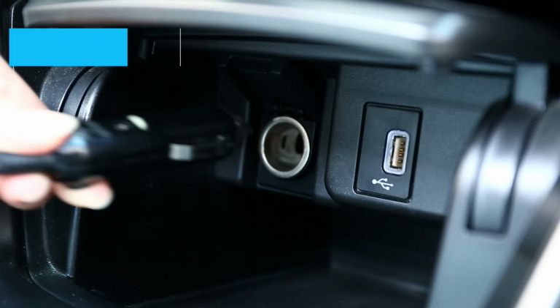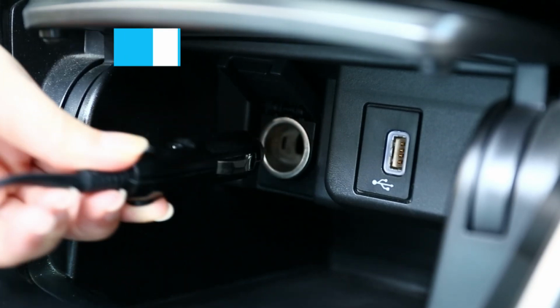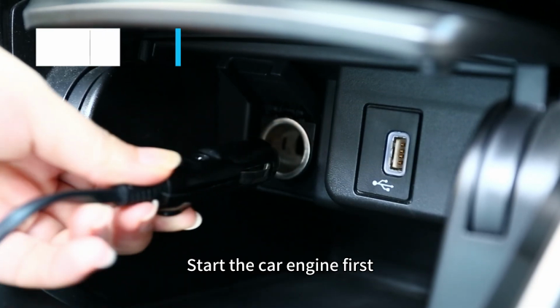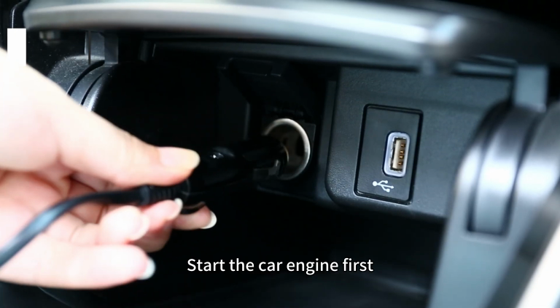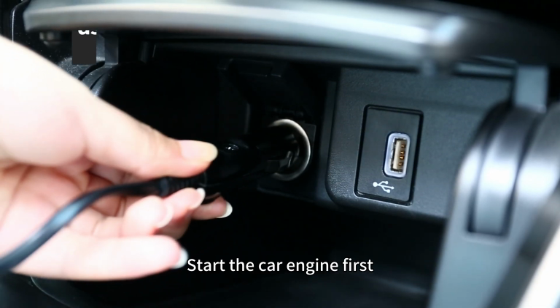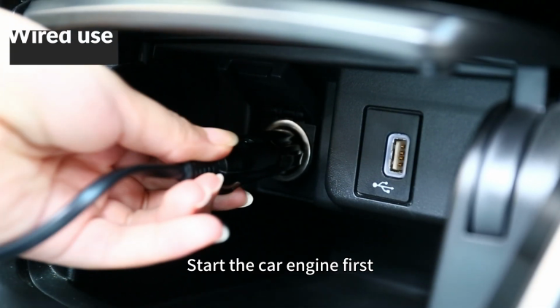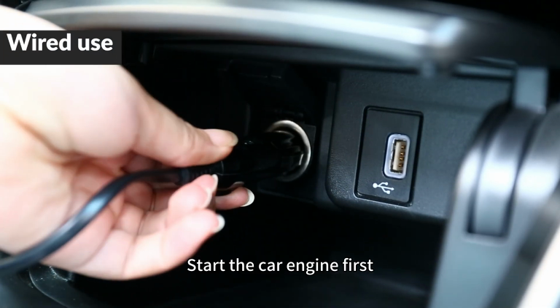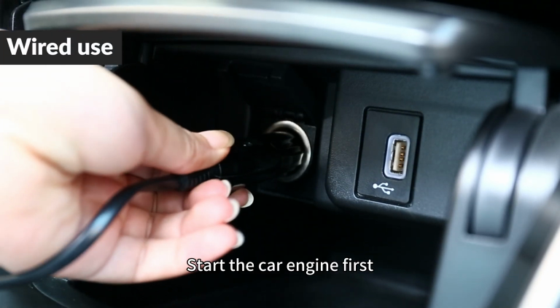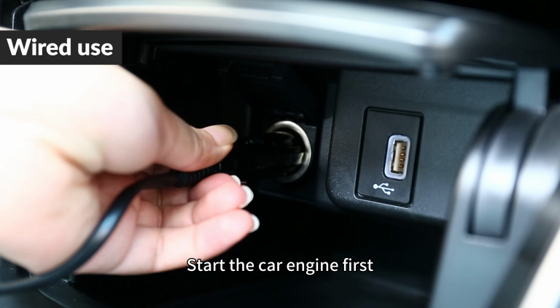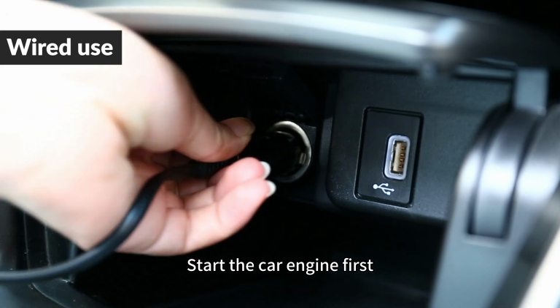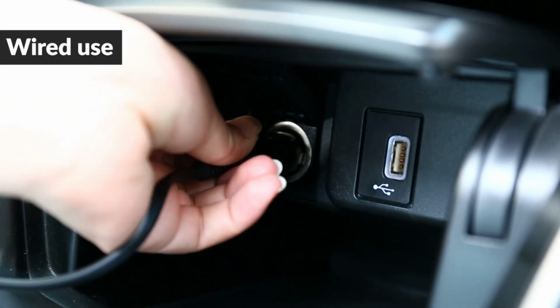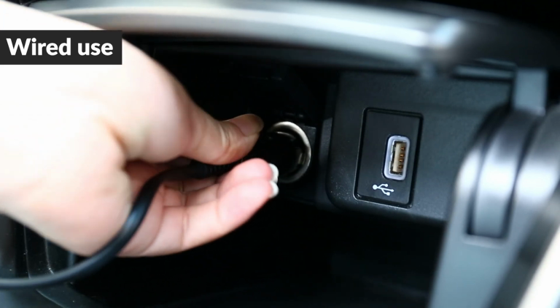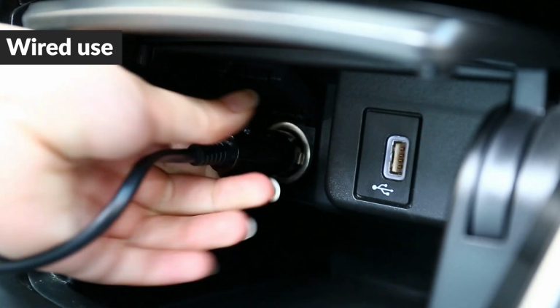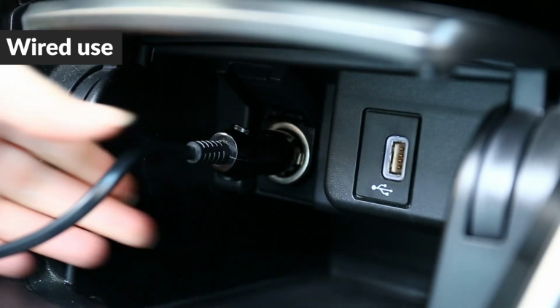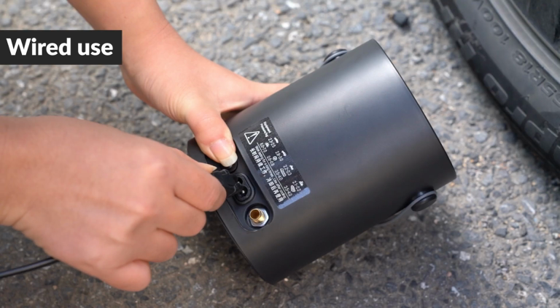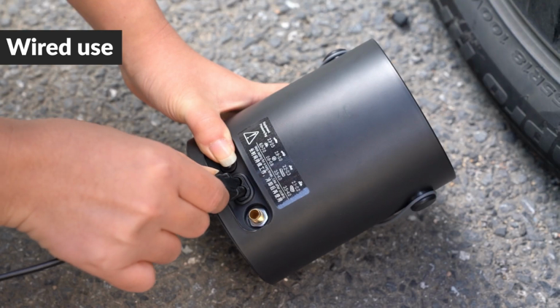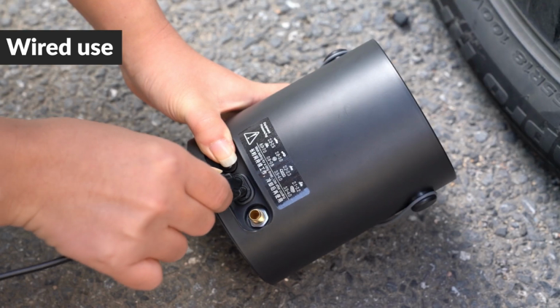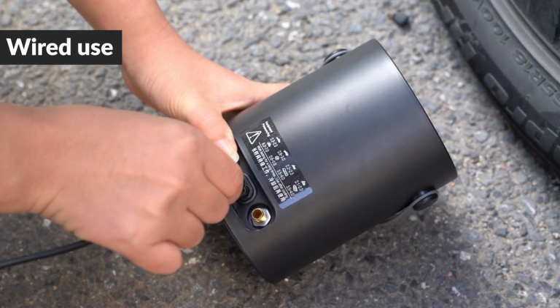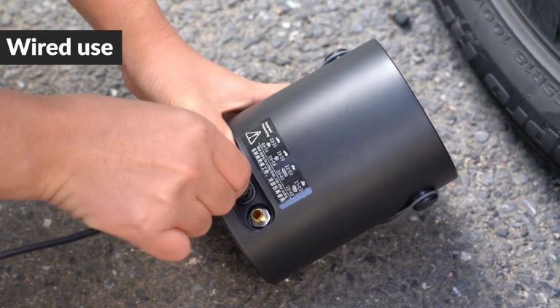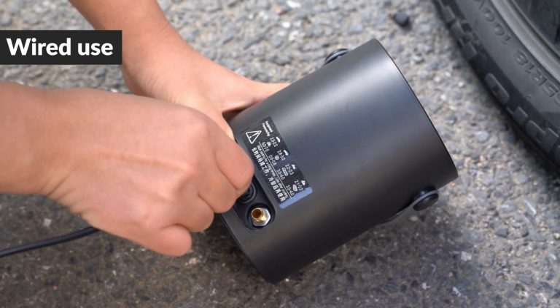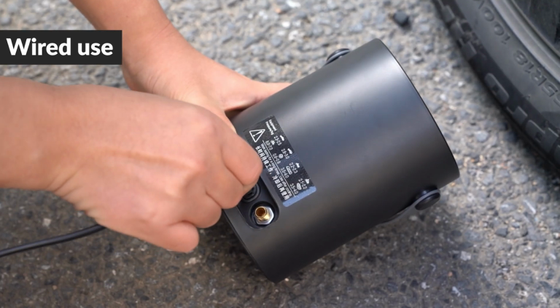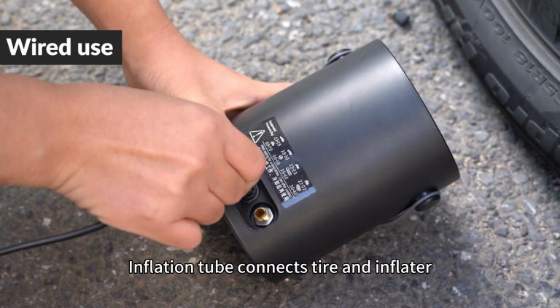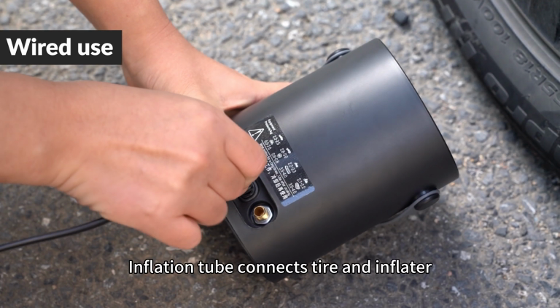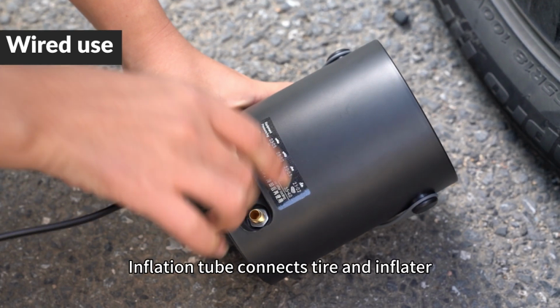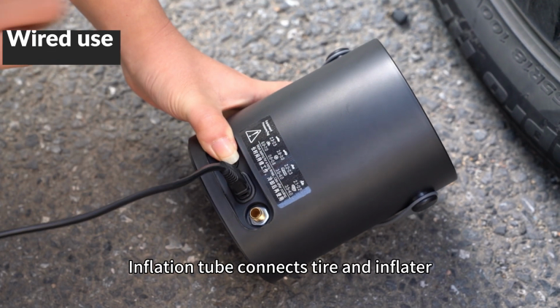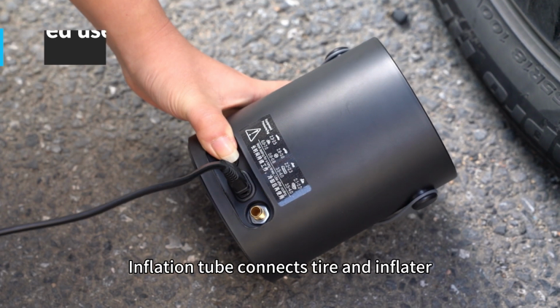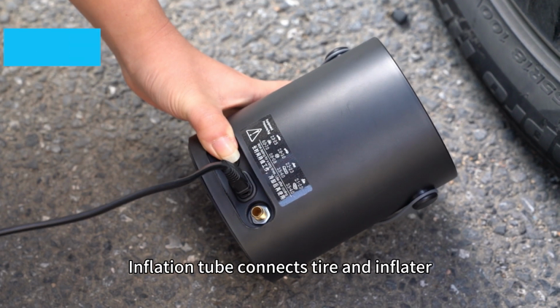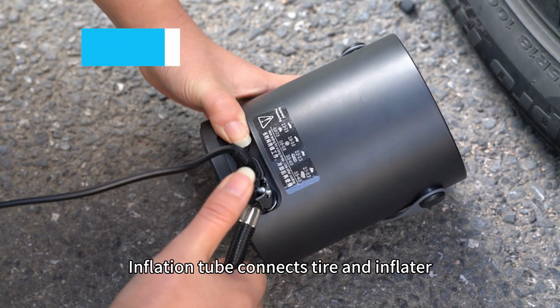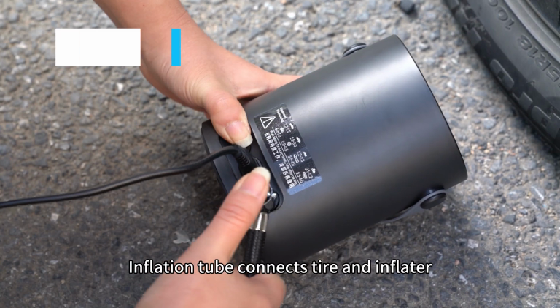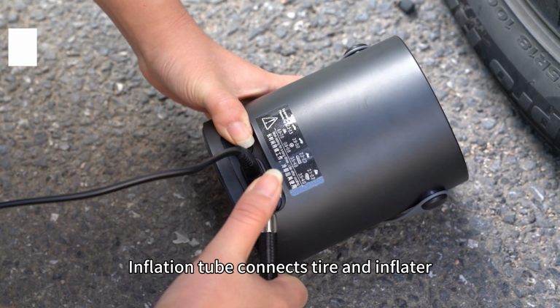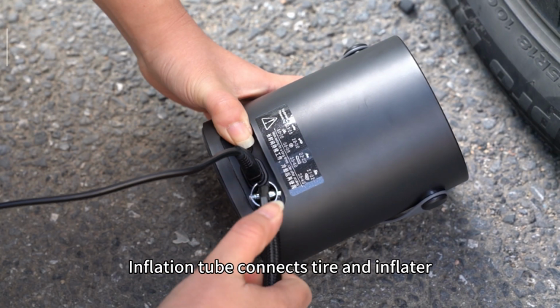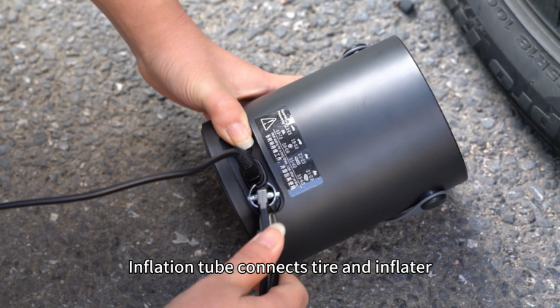Start the car engine first. Then connect the inflation tube between the tire and the inflator.